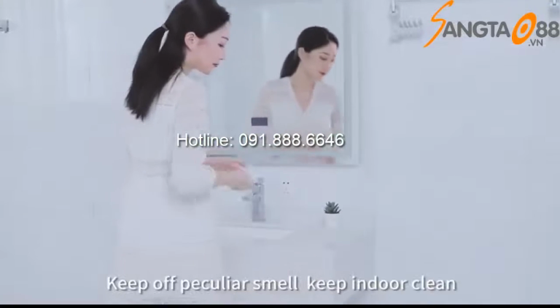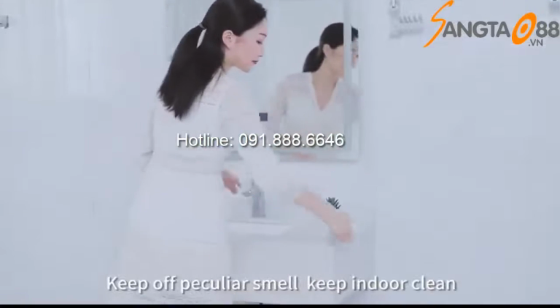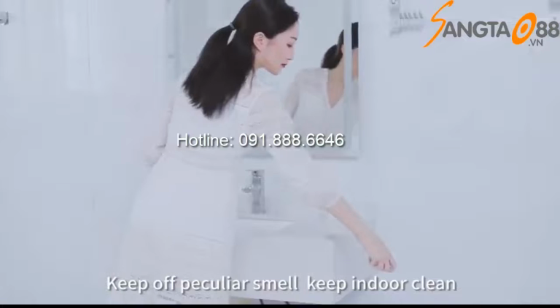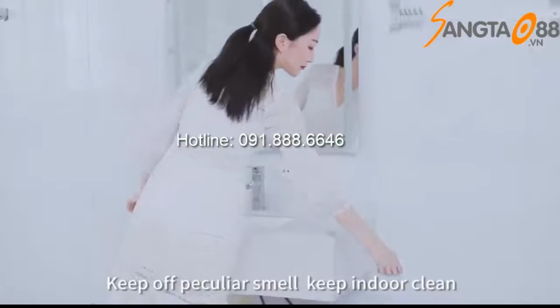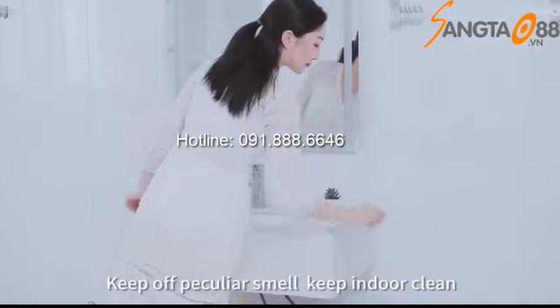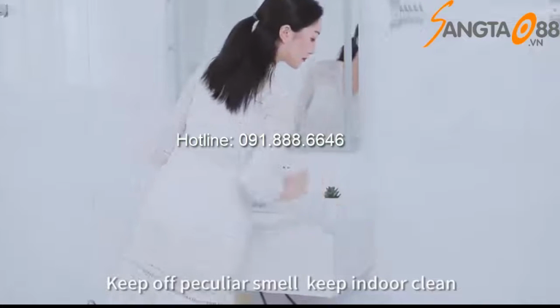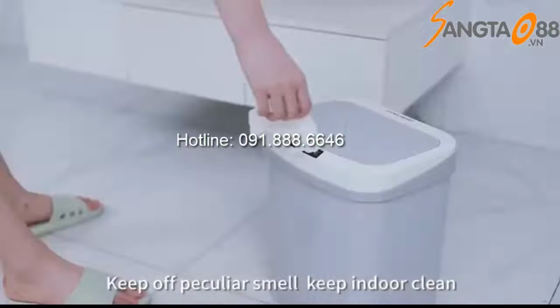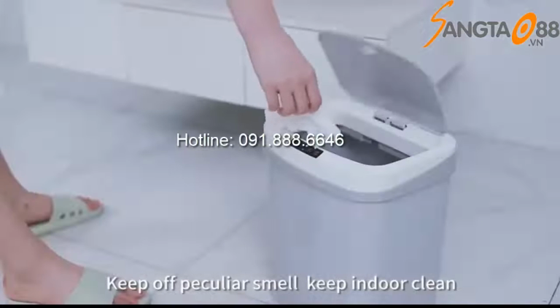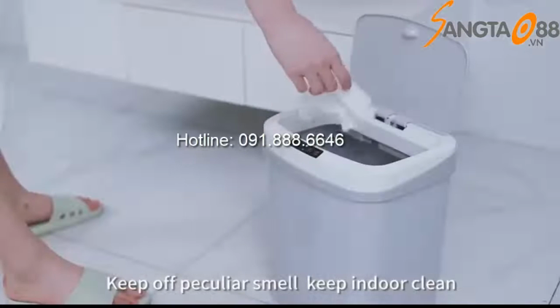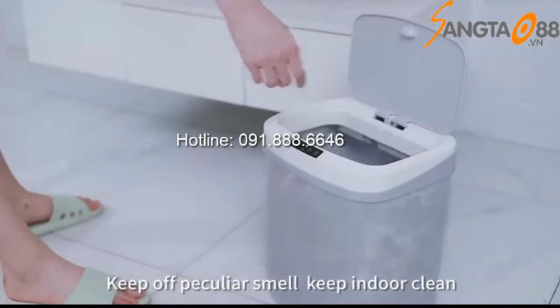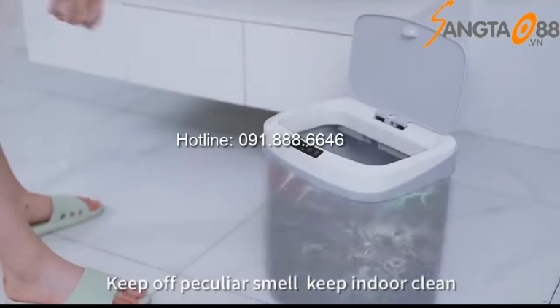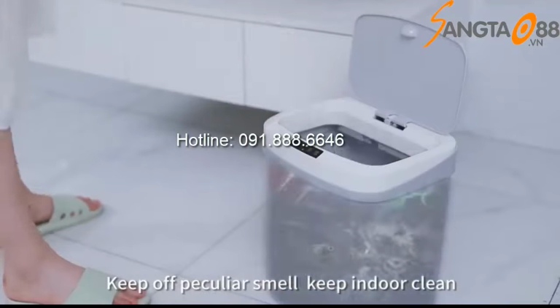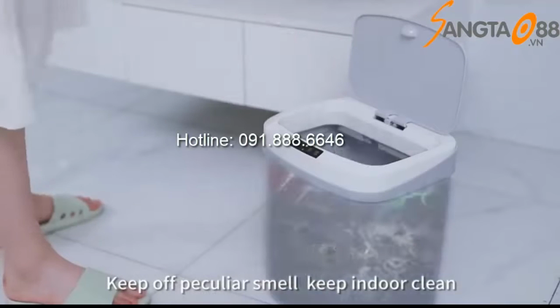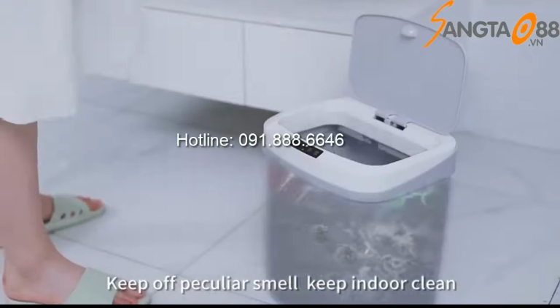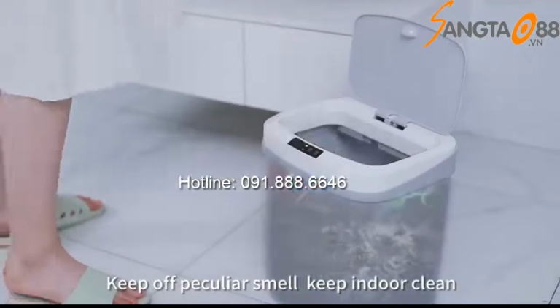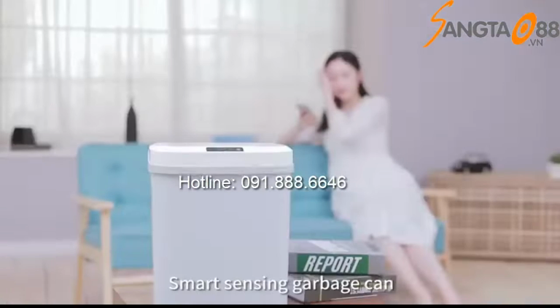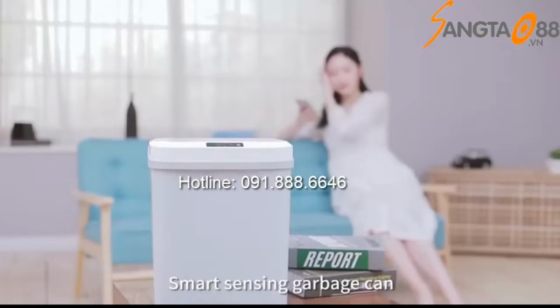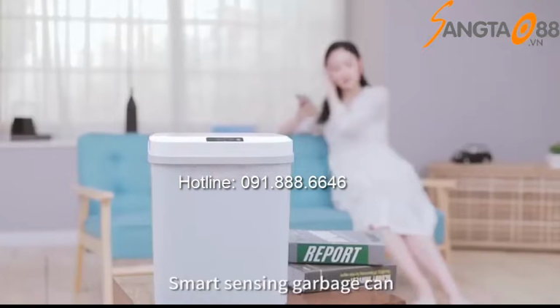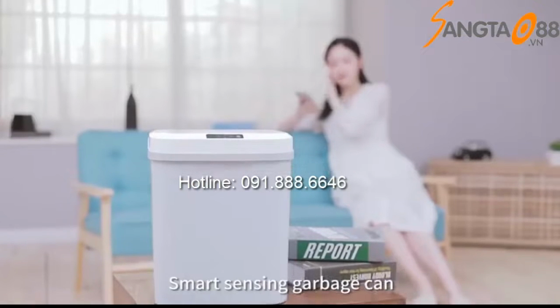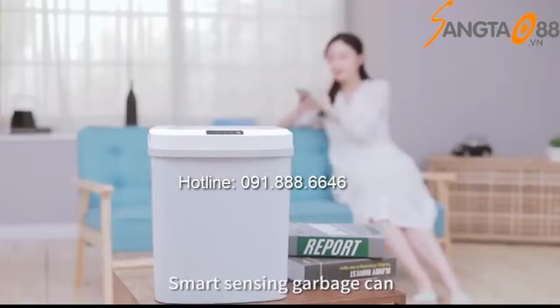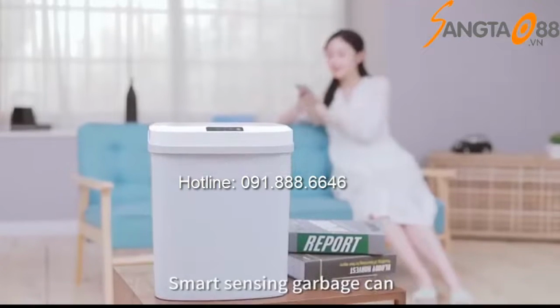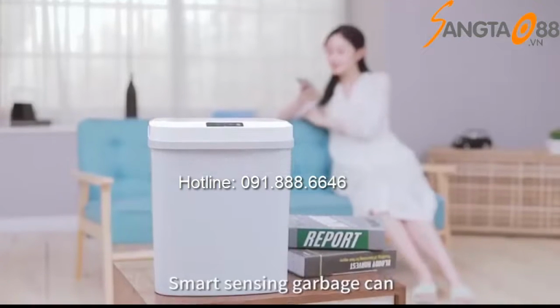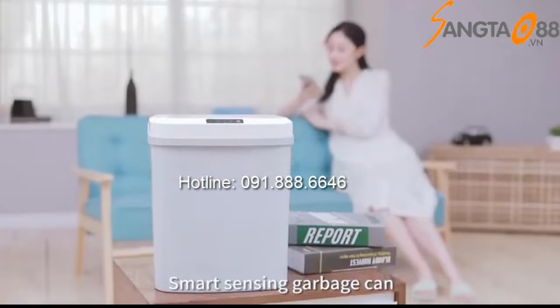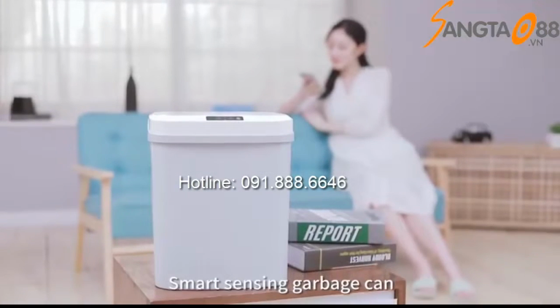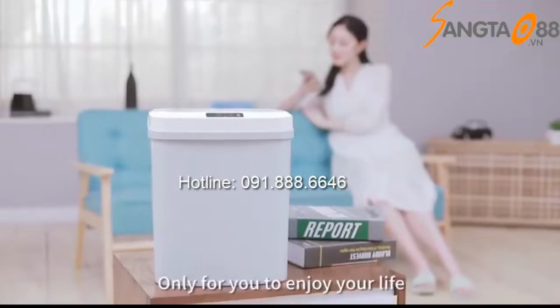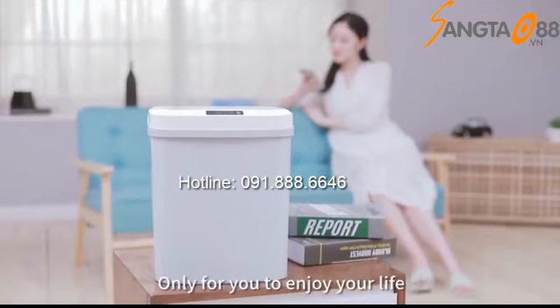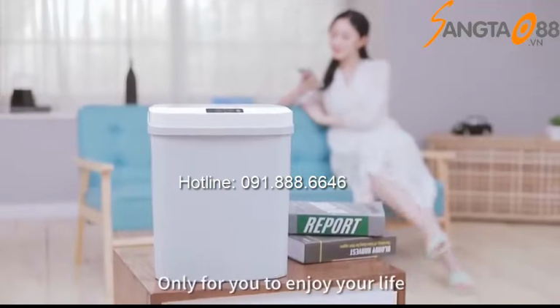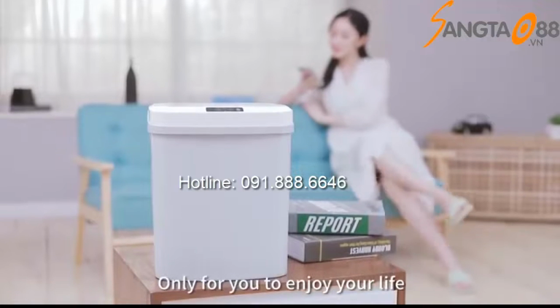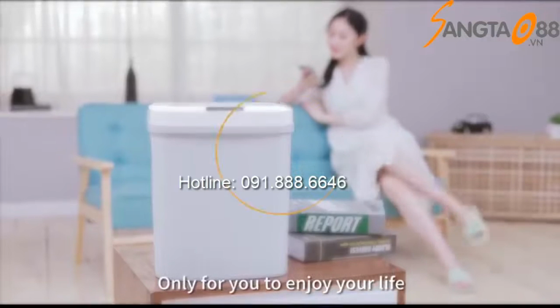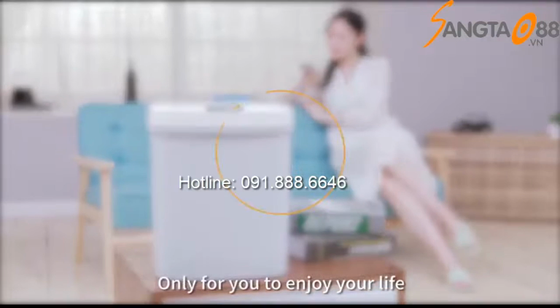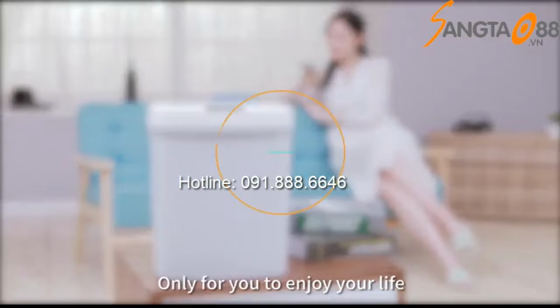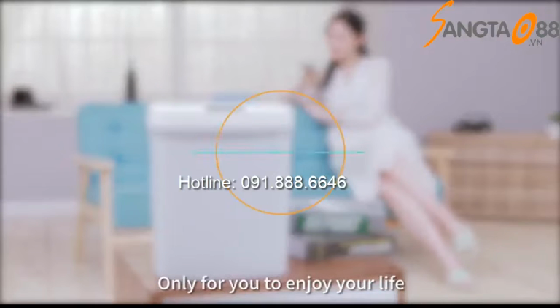Enclosed design keeps off peculiar smell and keeps indoor air clean. Smart sensing garbage can — only for you to enjoy your life.